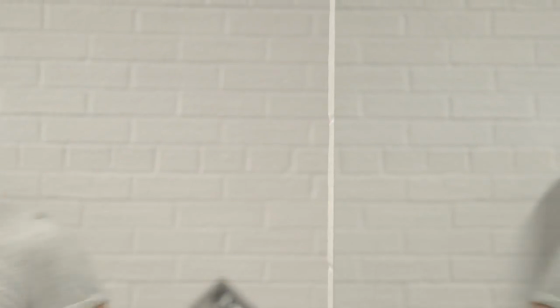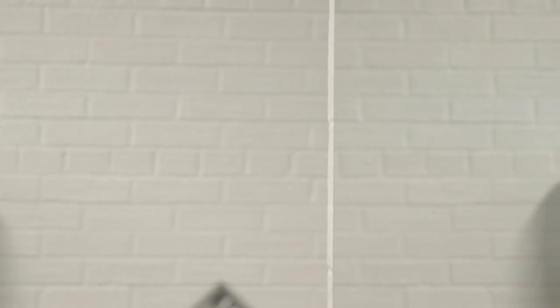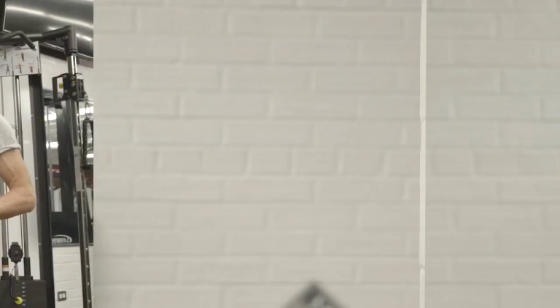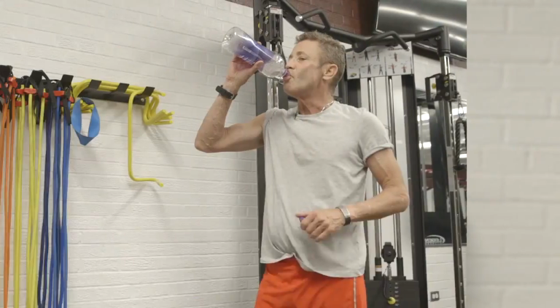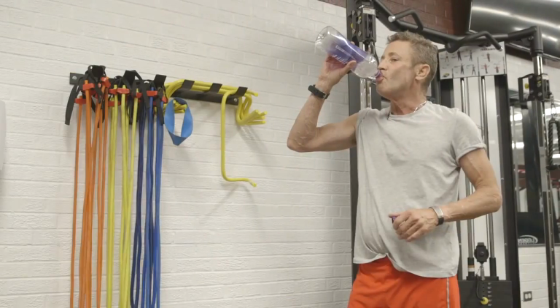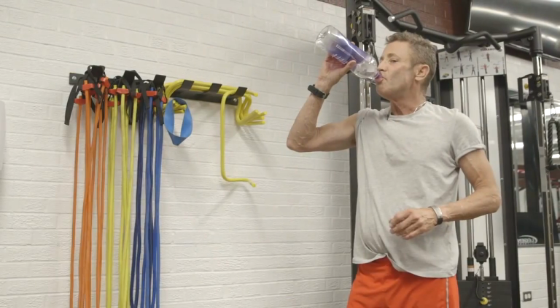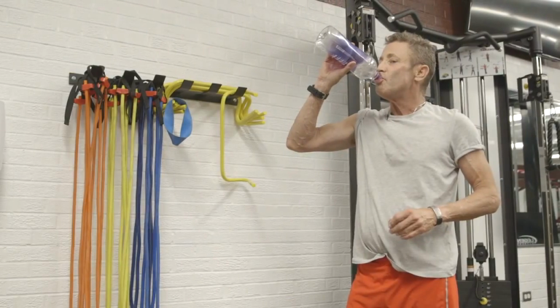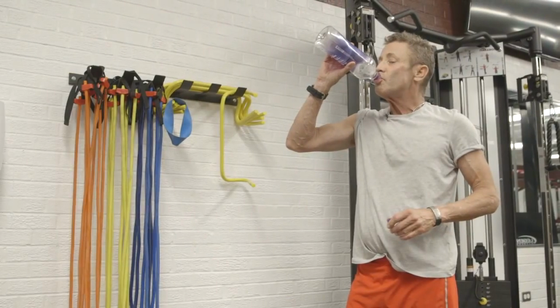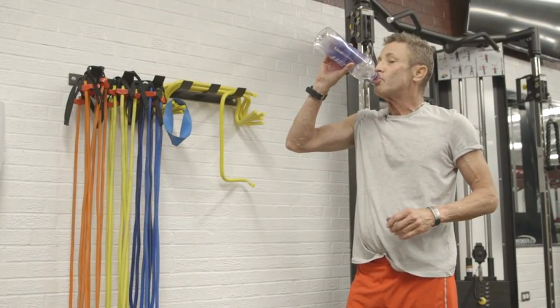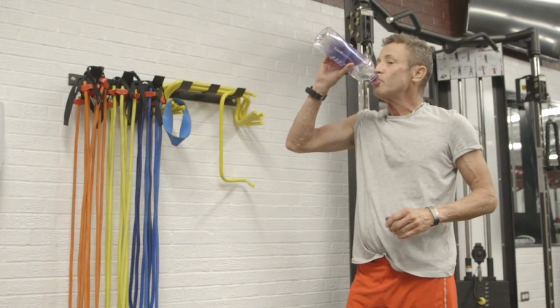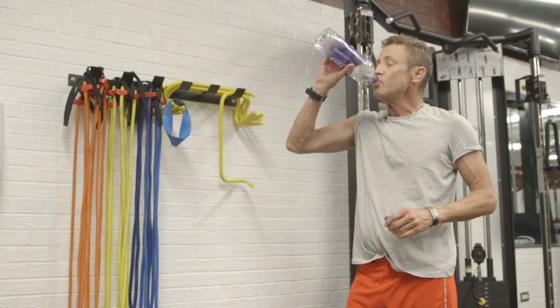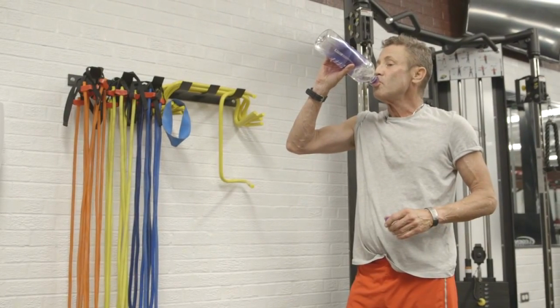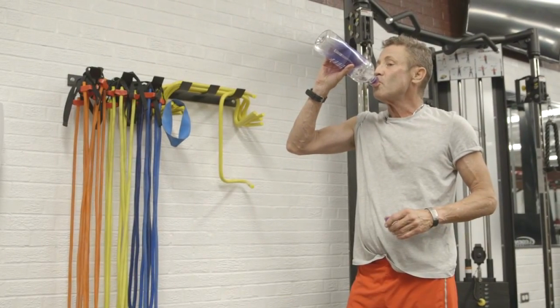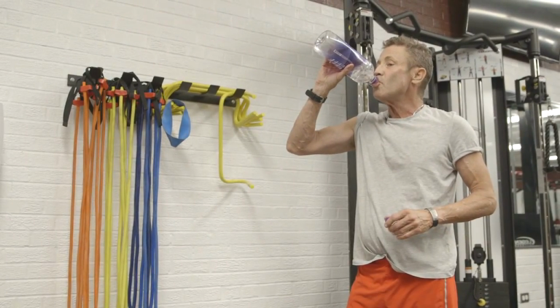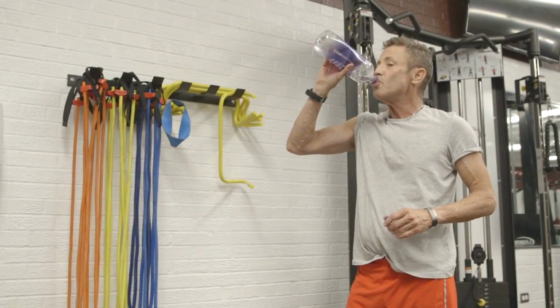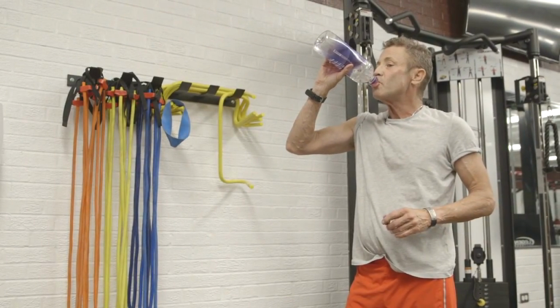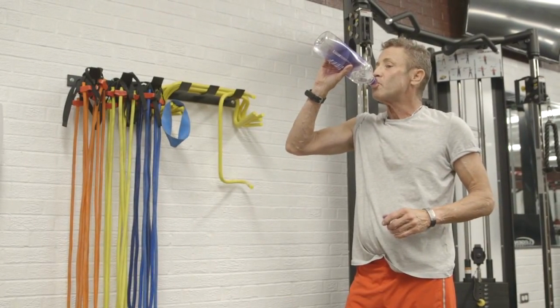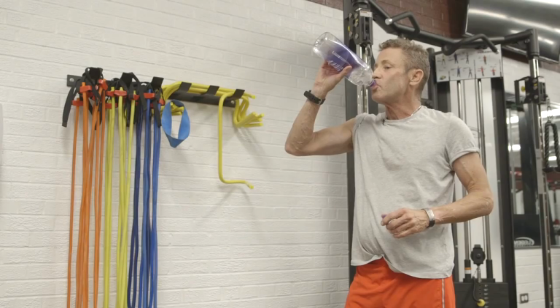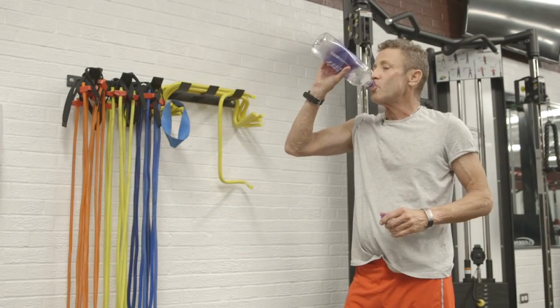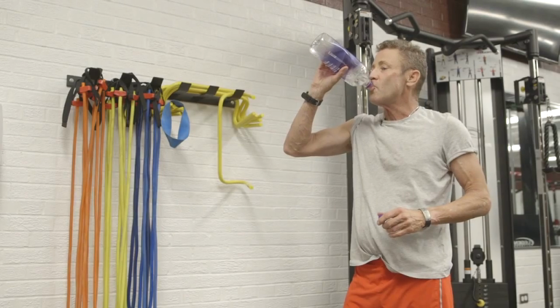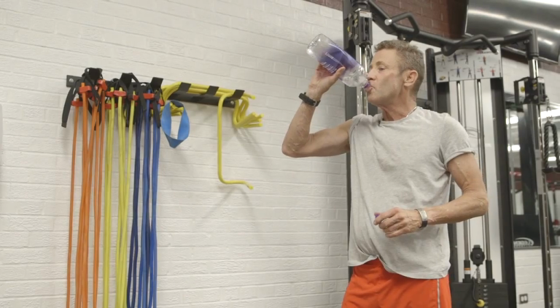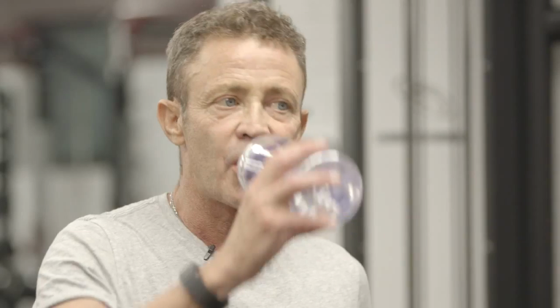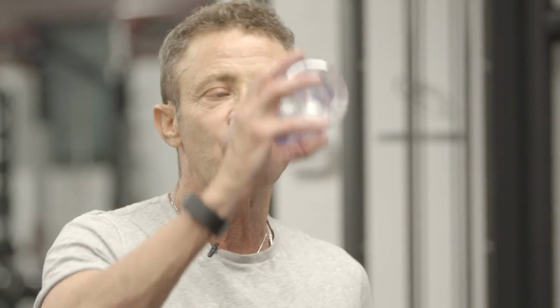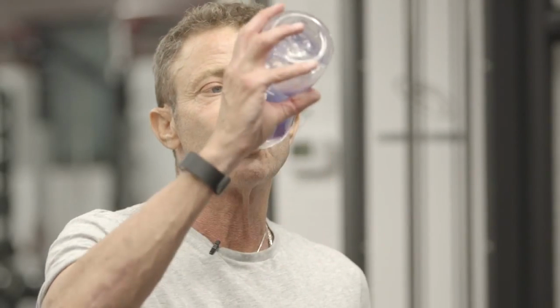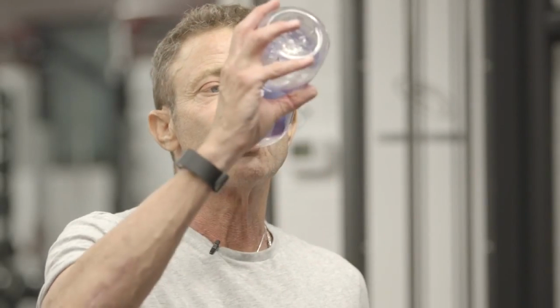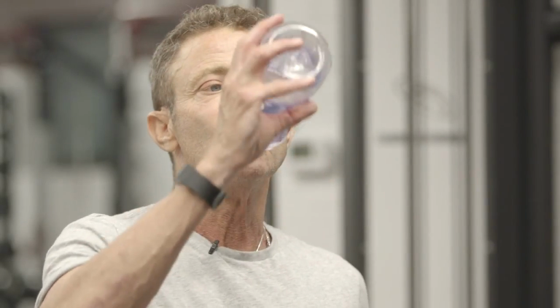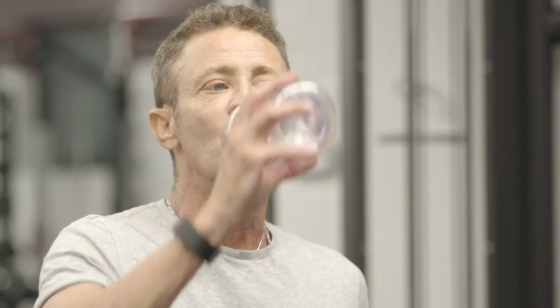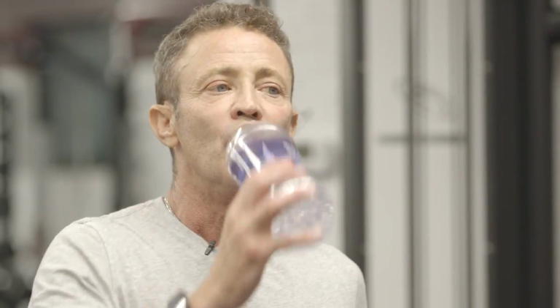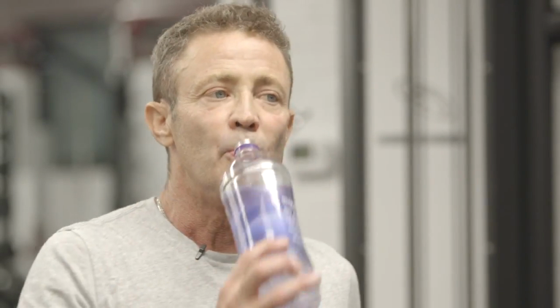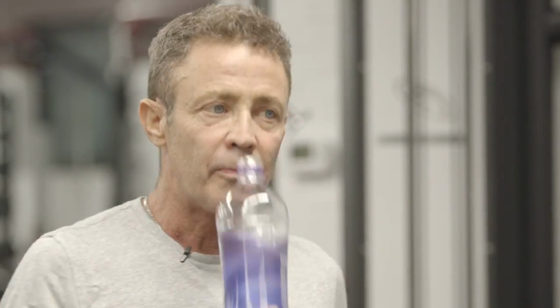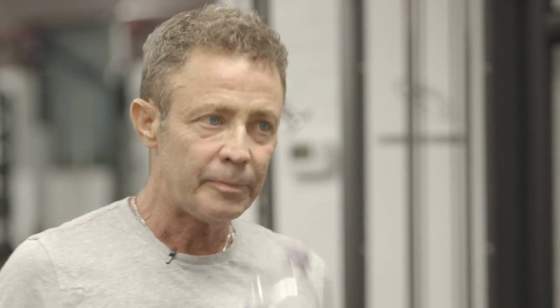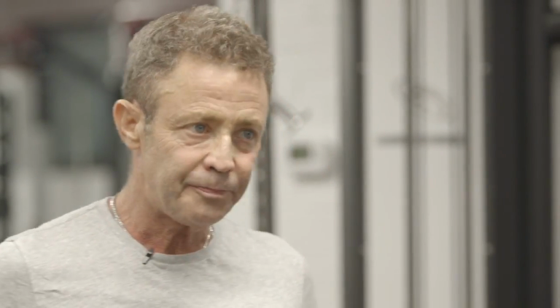Just remember during all your workouts to hydrate, hydrate, and hydrate some more.